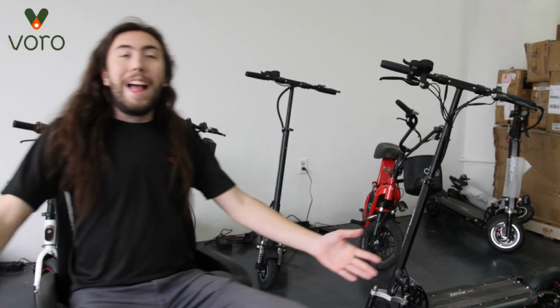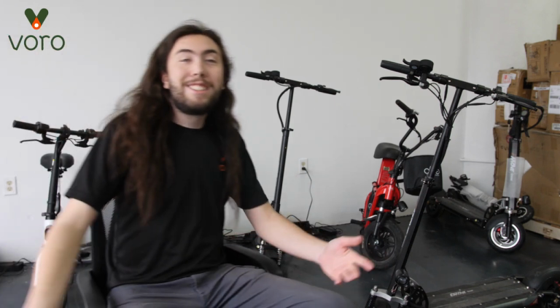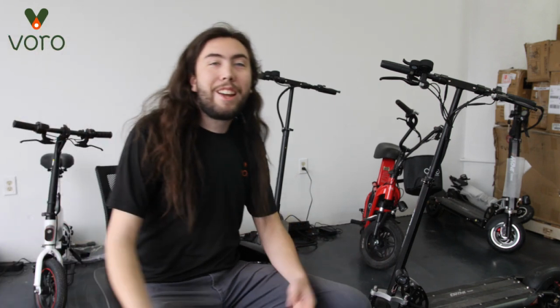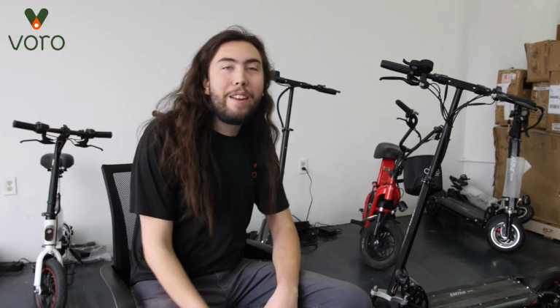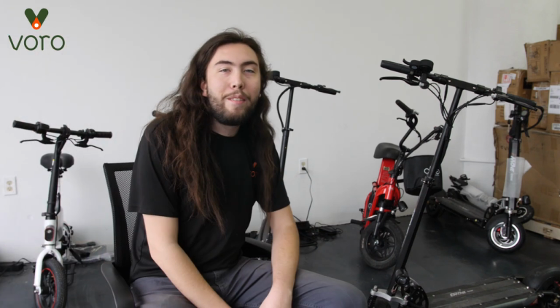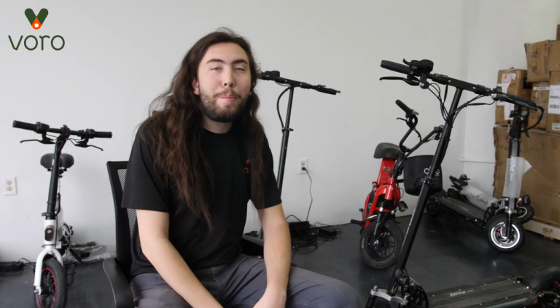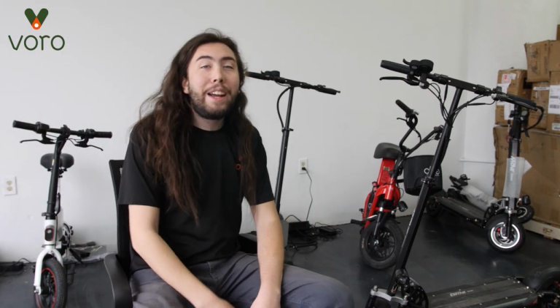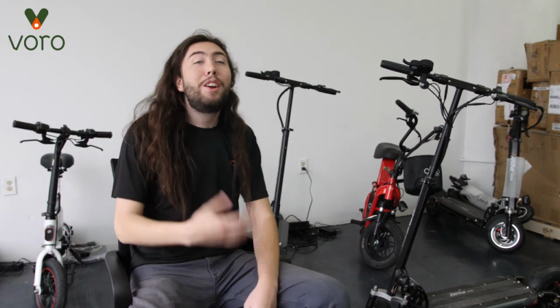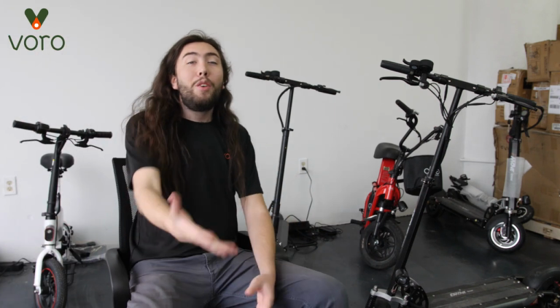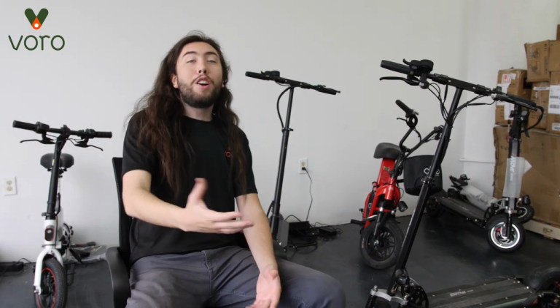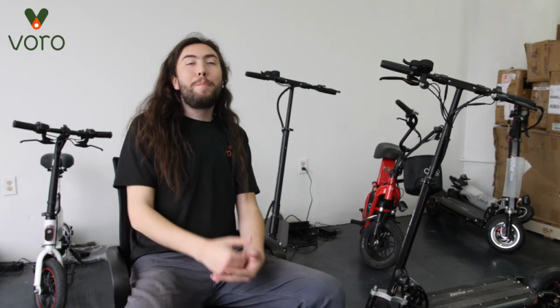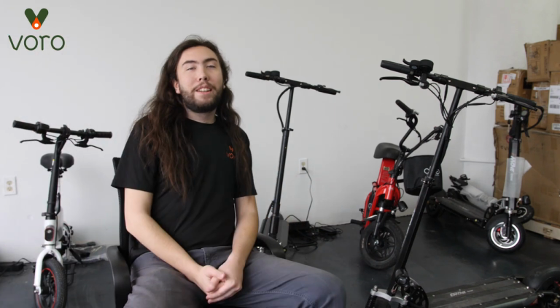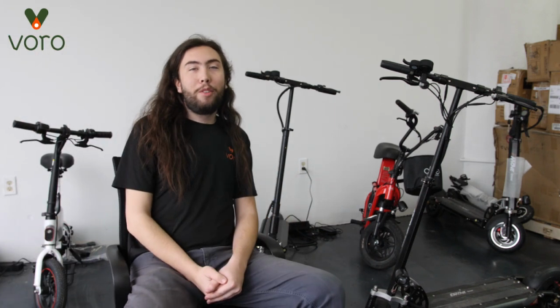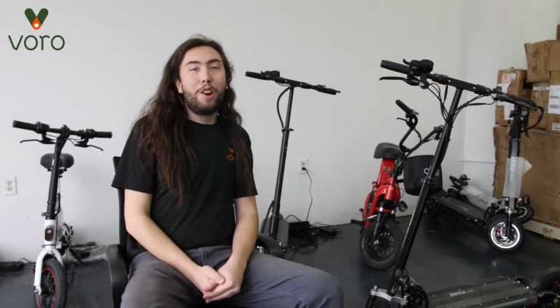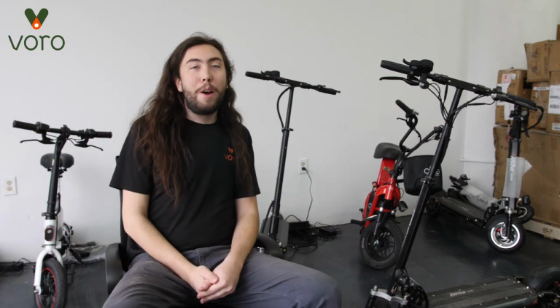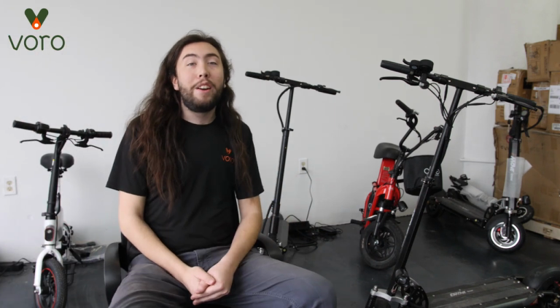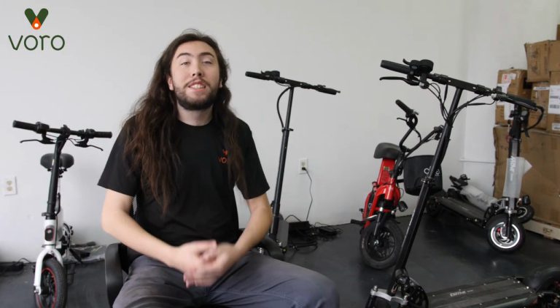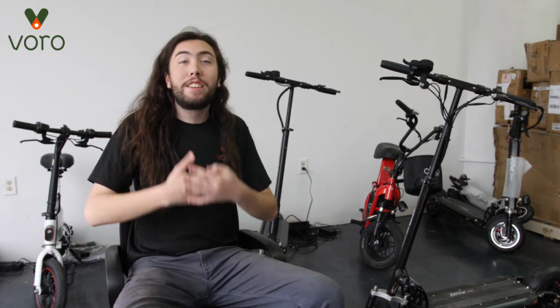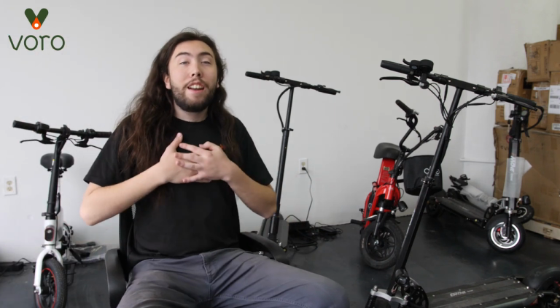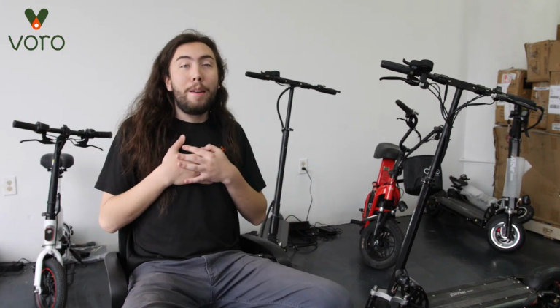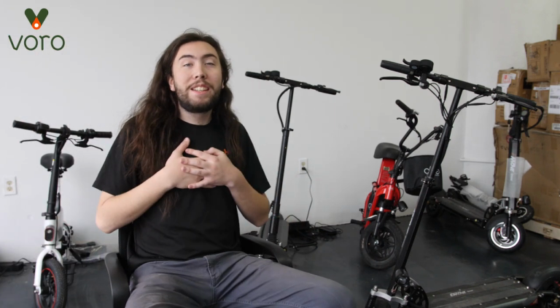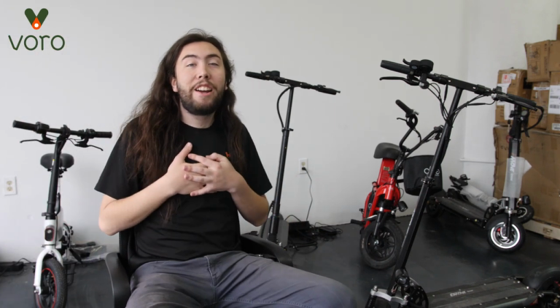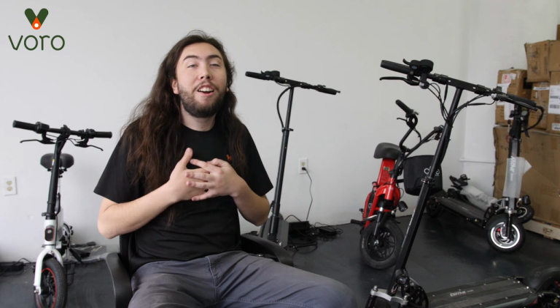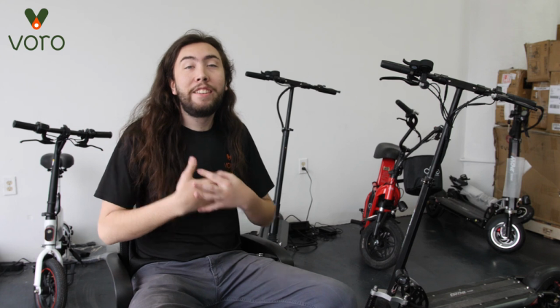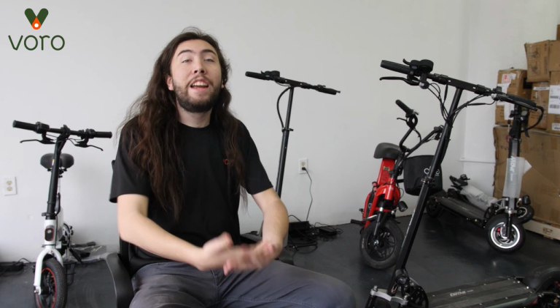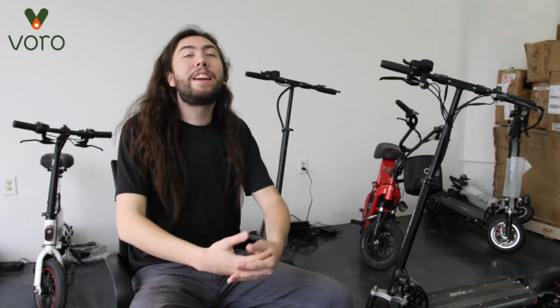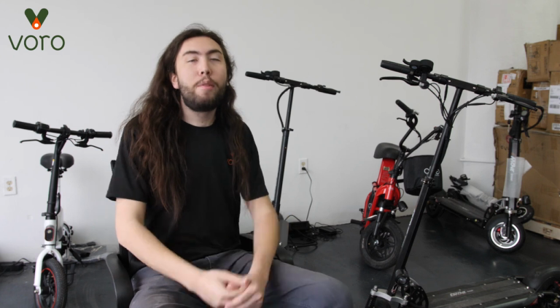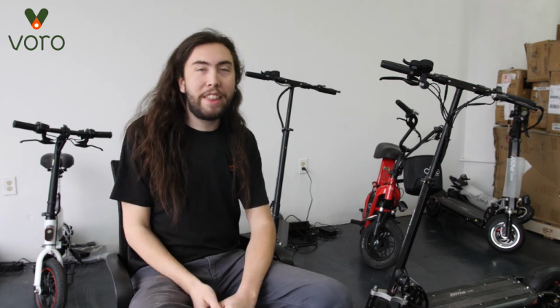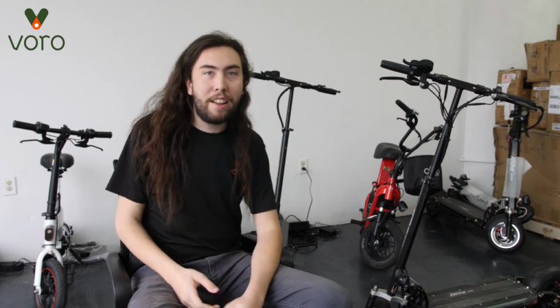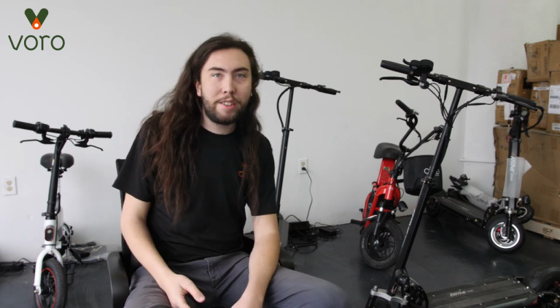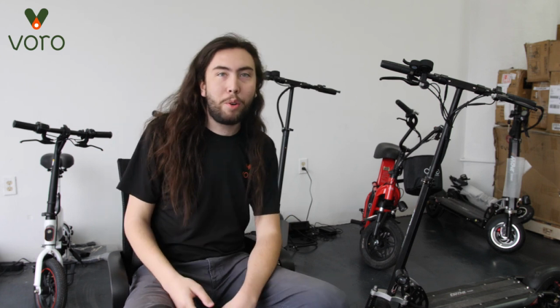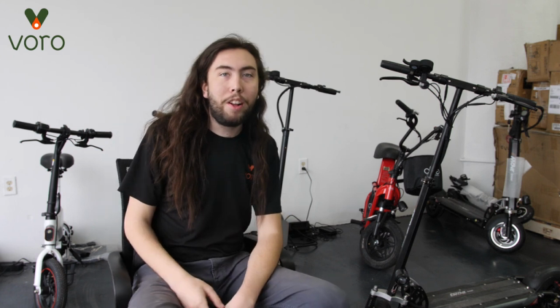How's it going everybody? Welcome back to Vora Motors. I'm H.A. Hart, here again with another tutorial.